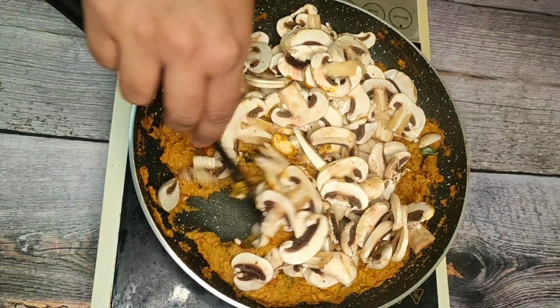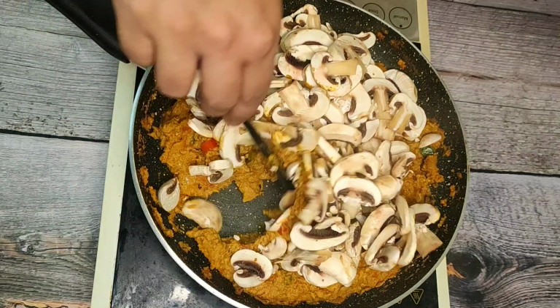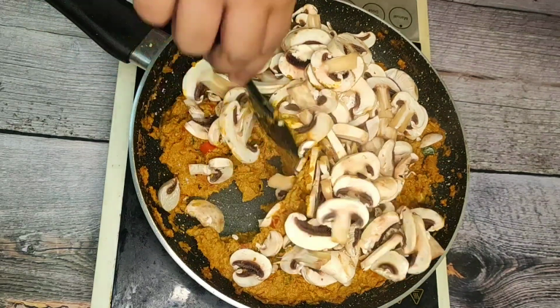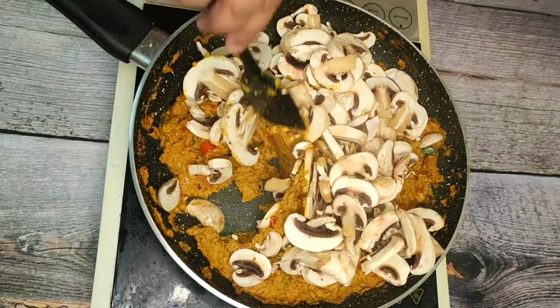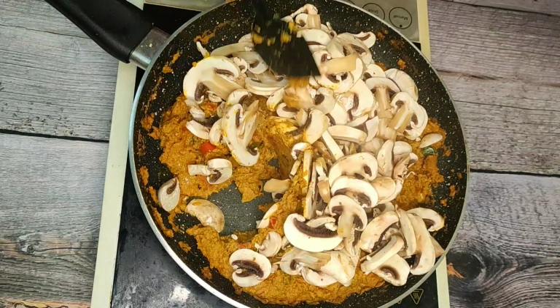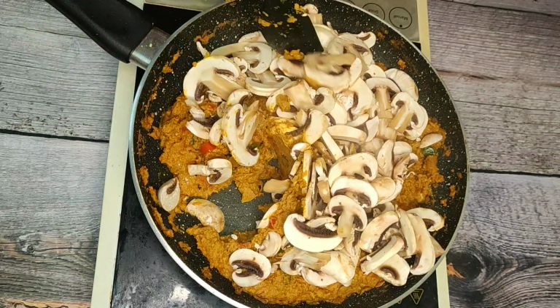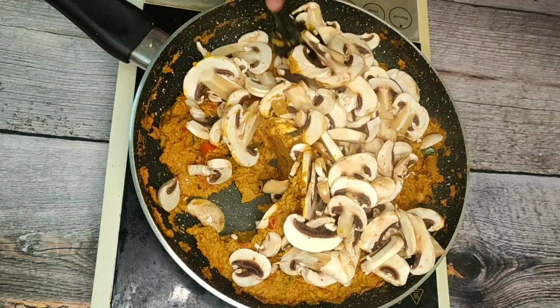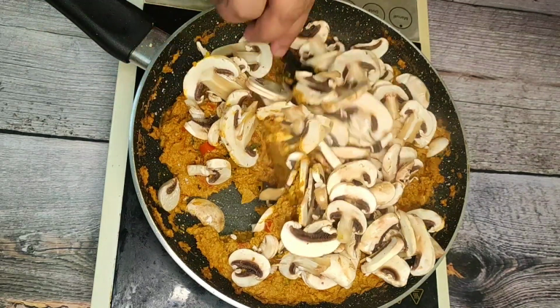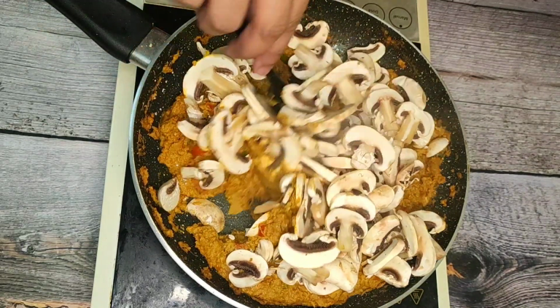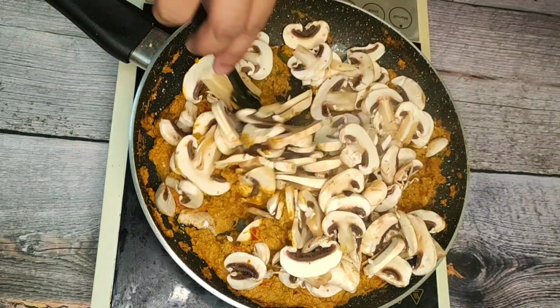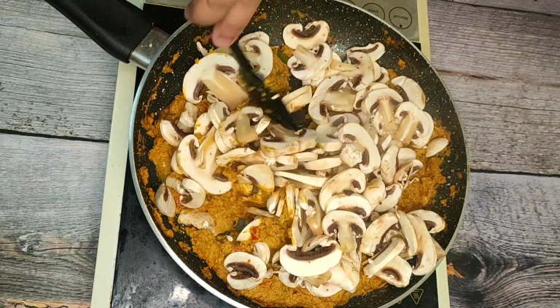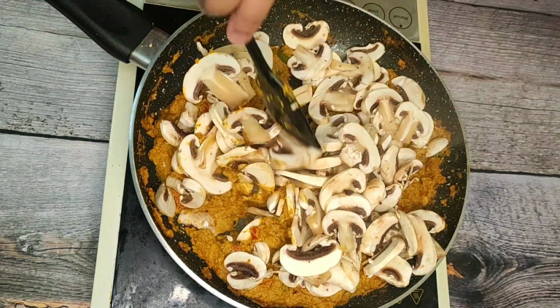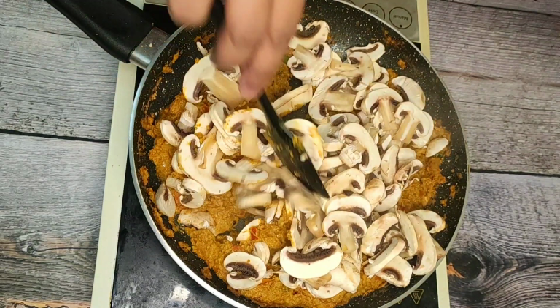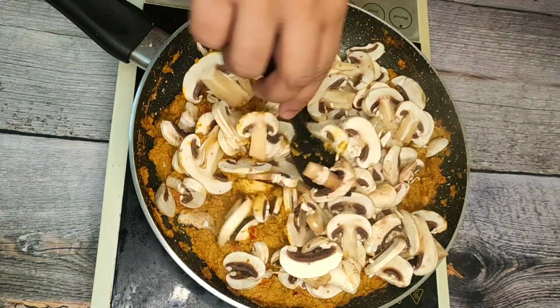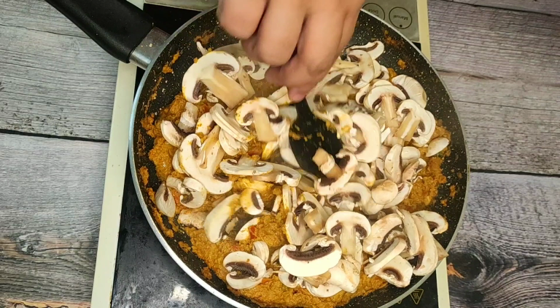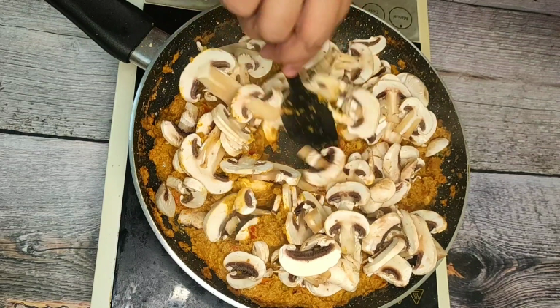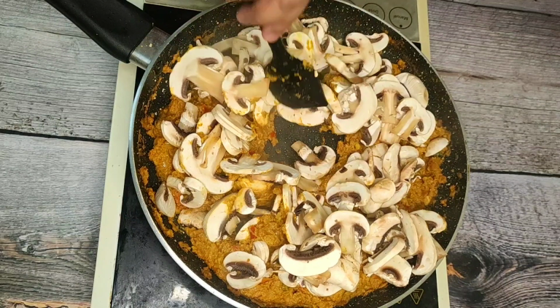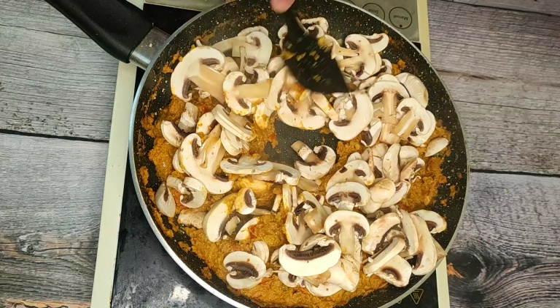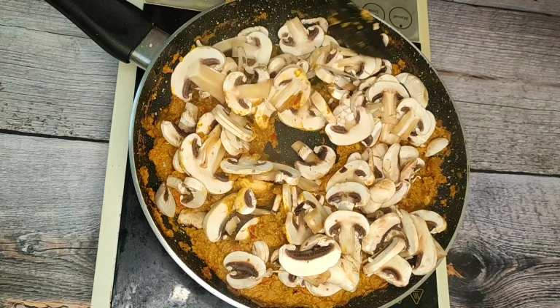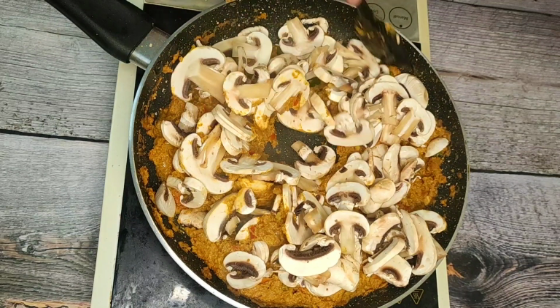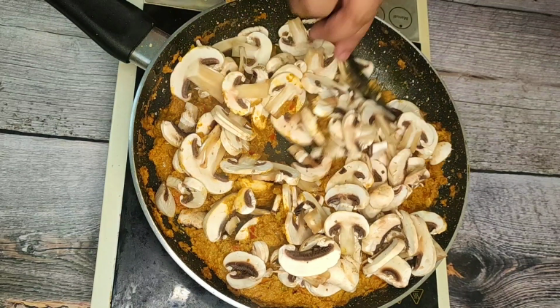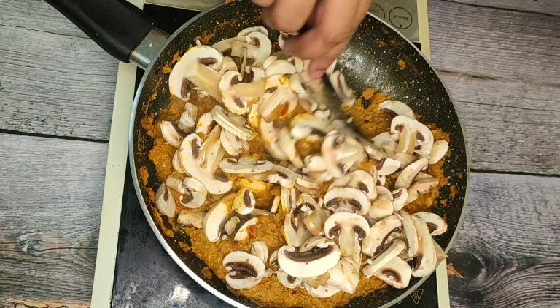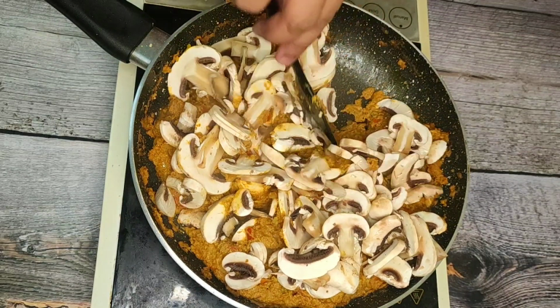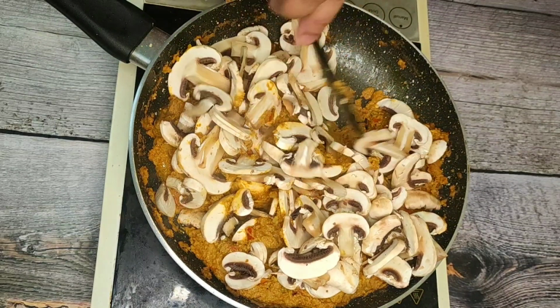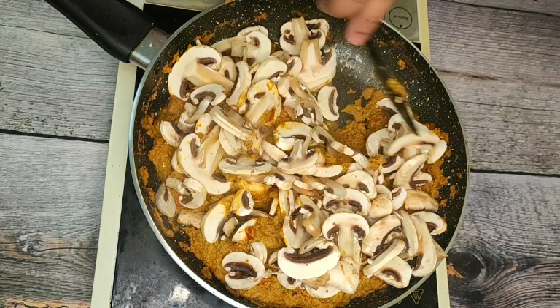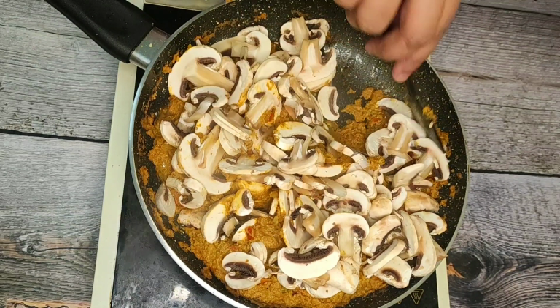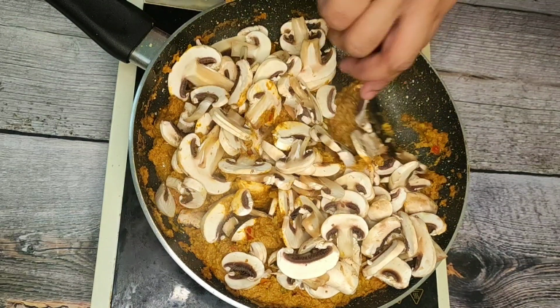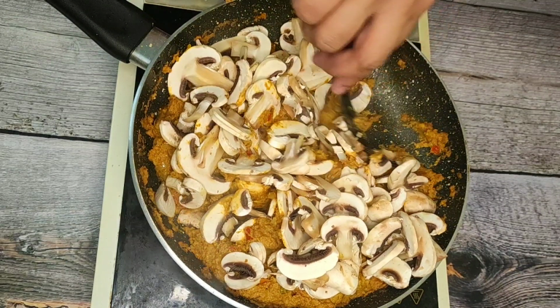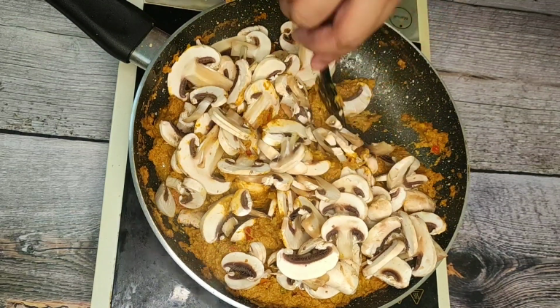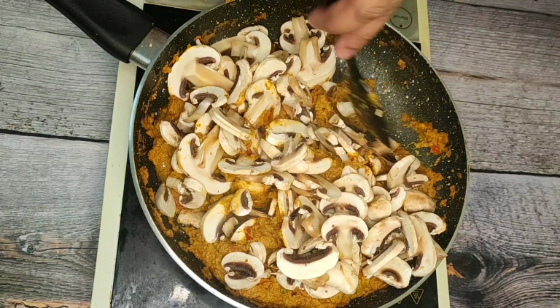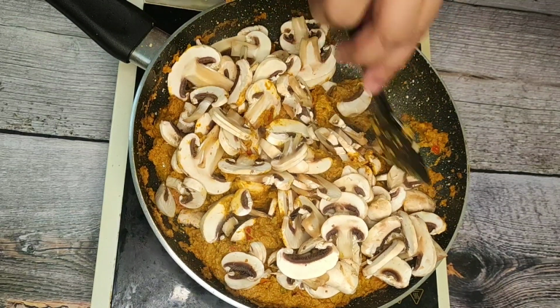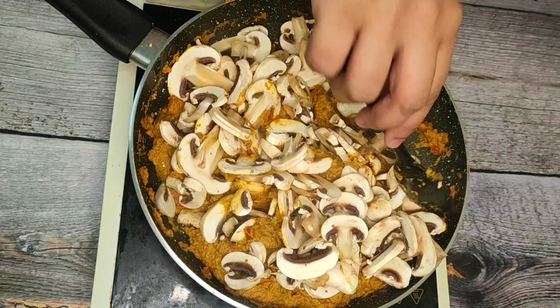We are going to have a good mushroom masala. We are going to have a good side dish.